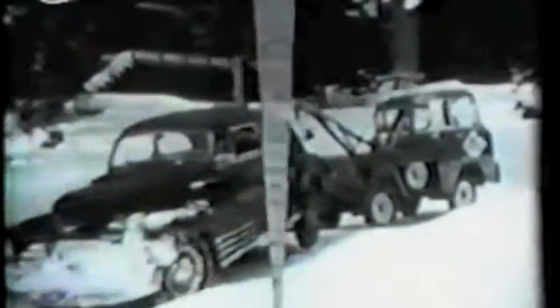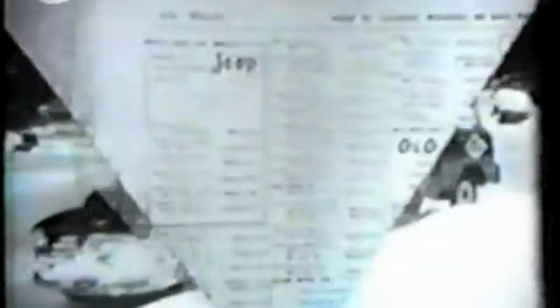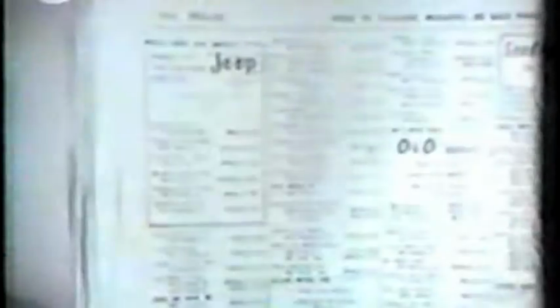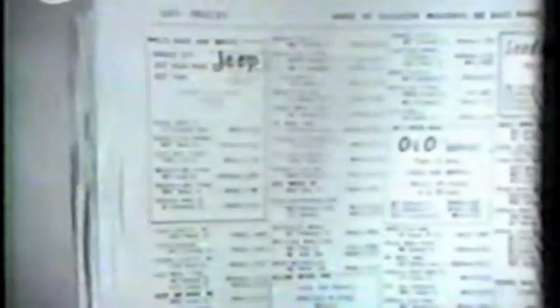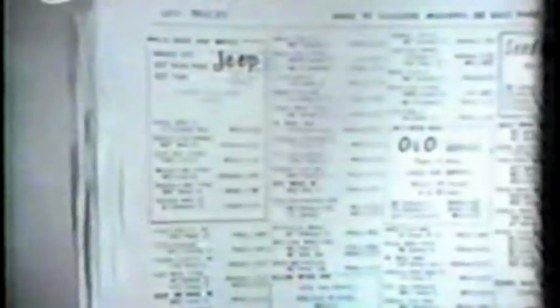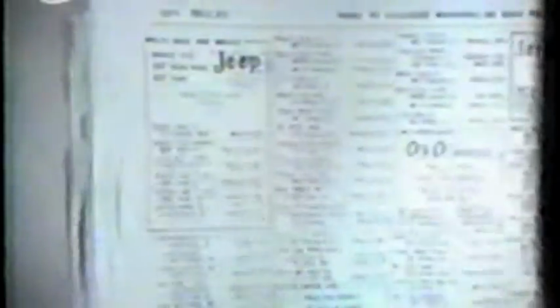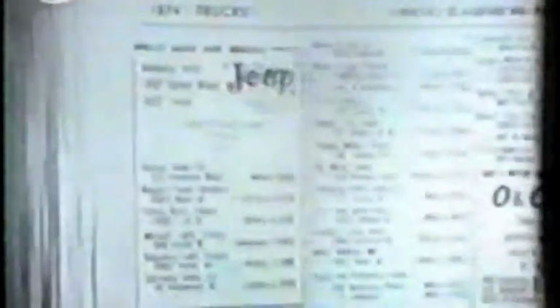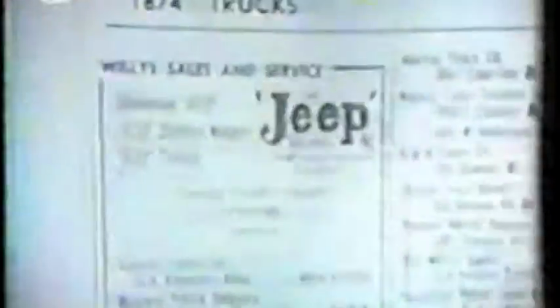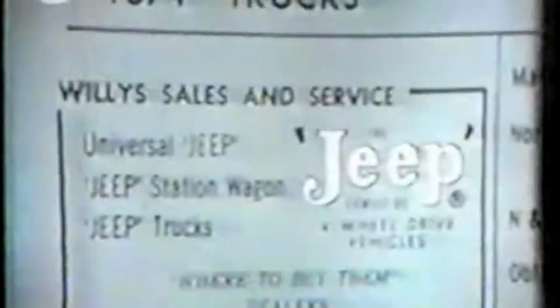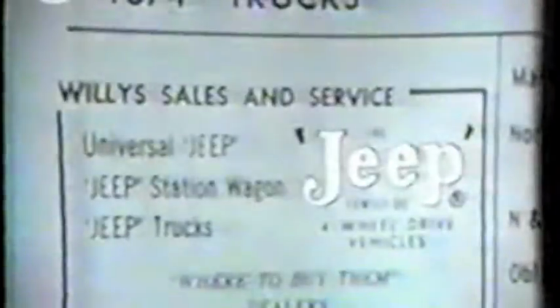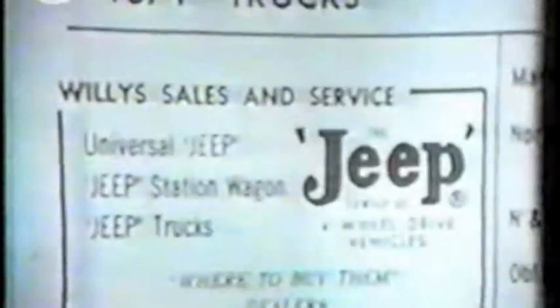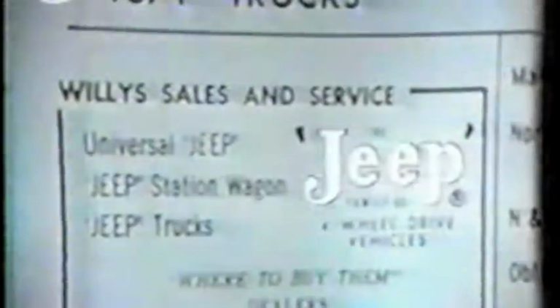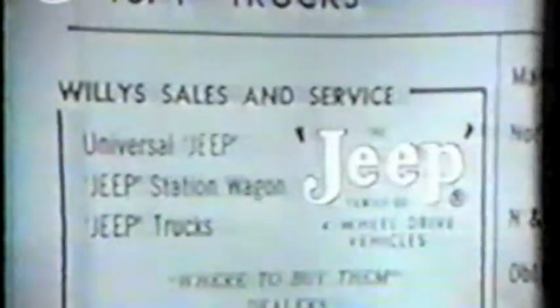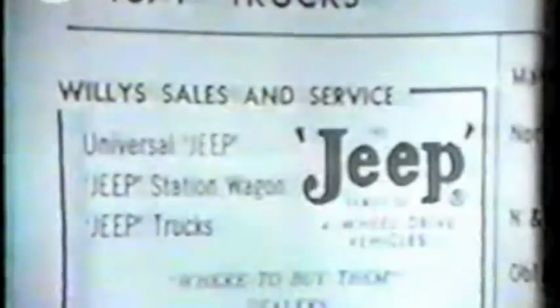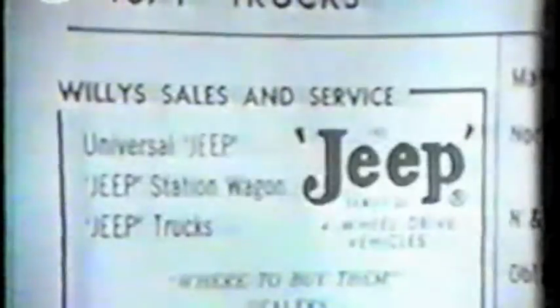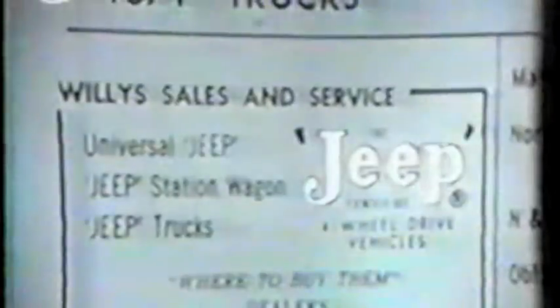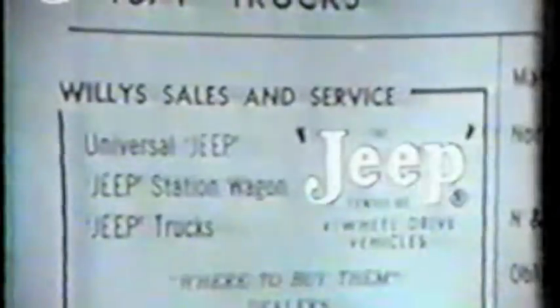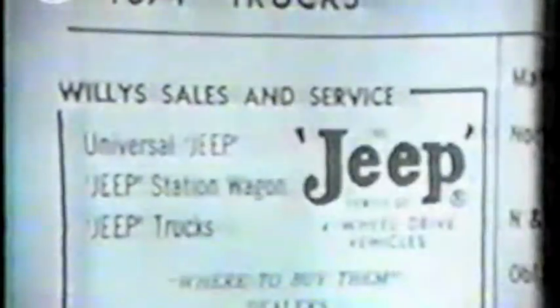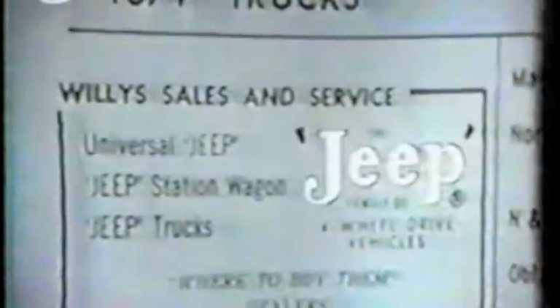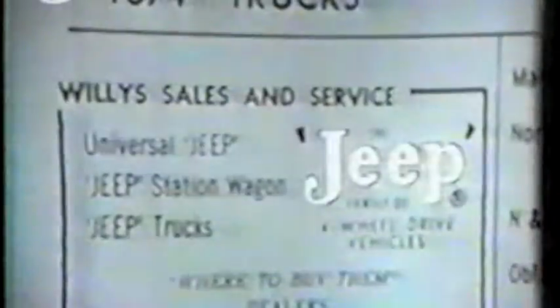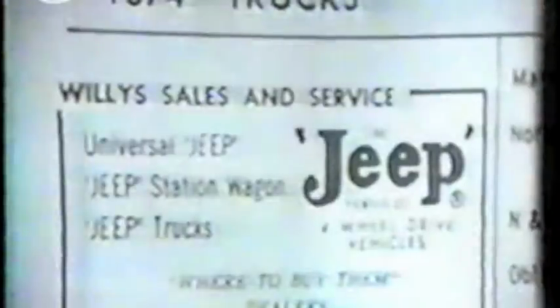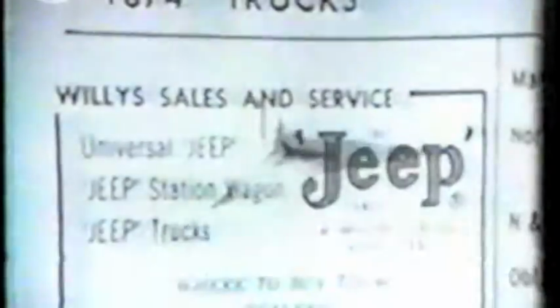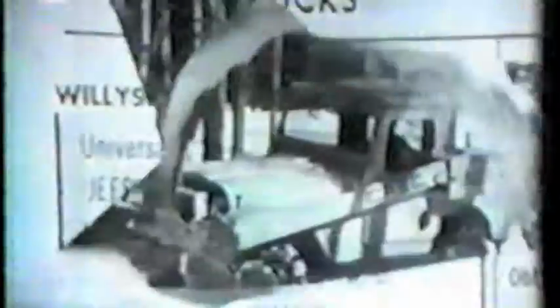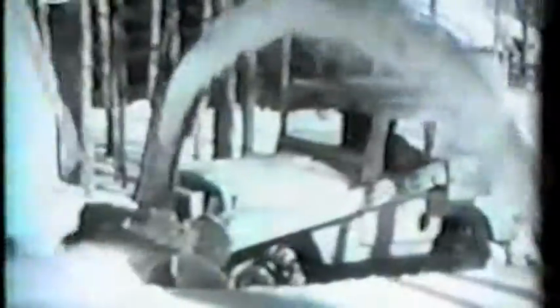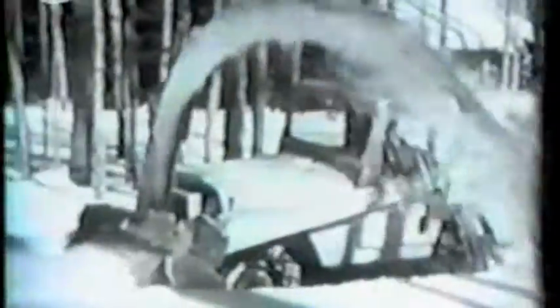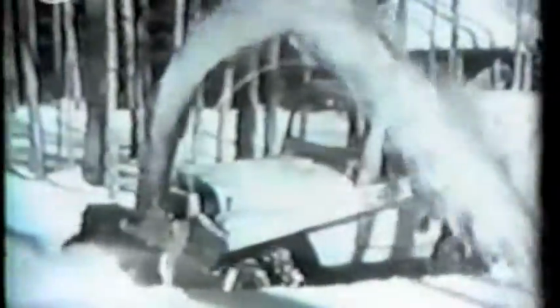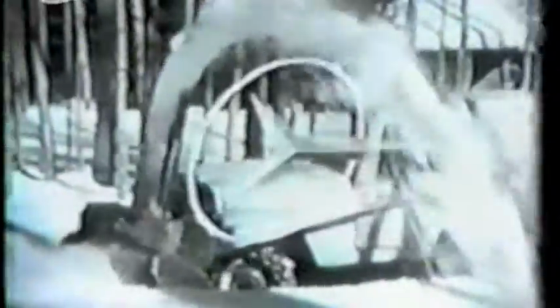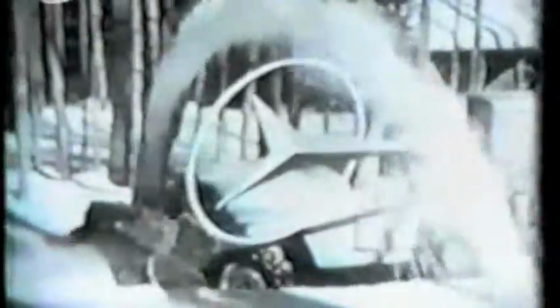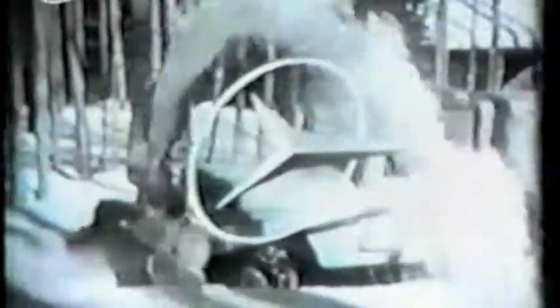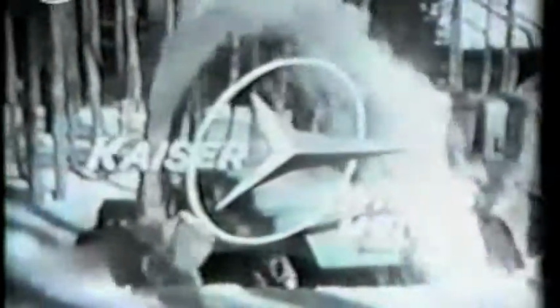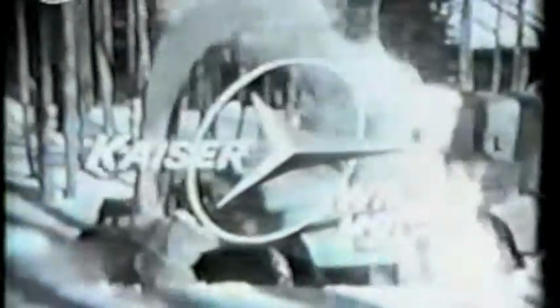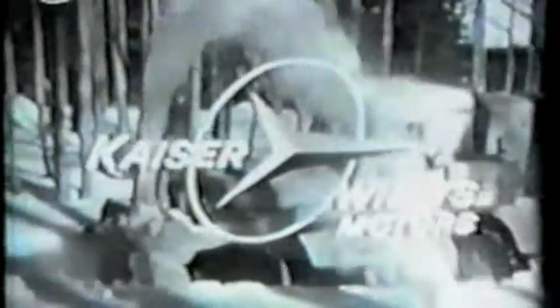Phone your Jeep dealer for a demonstration. Look him up tonight. Call him up tomorrow.